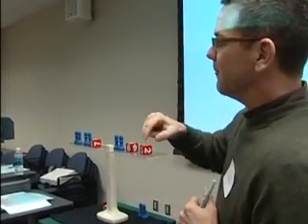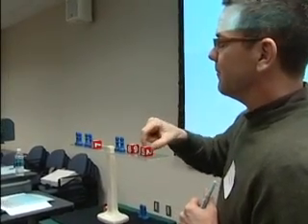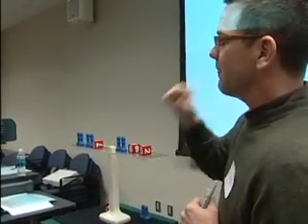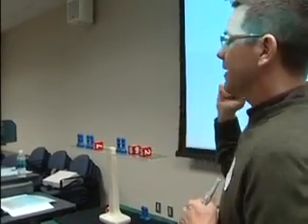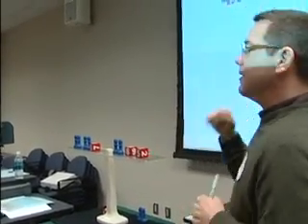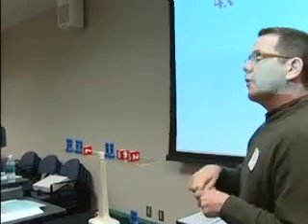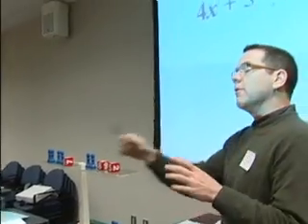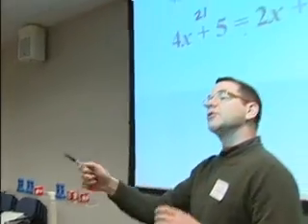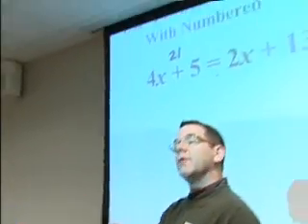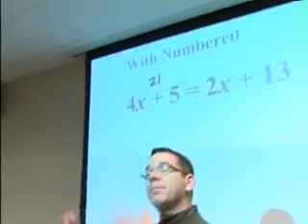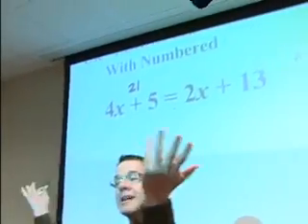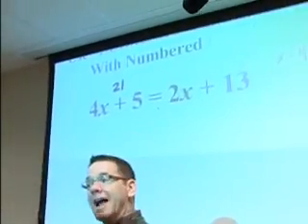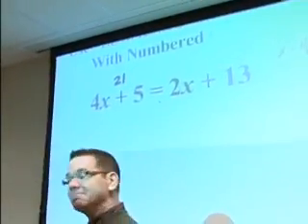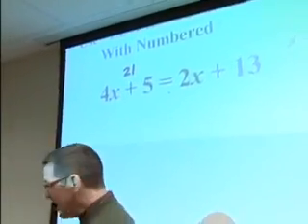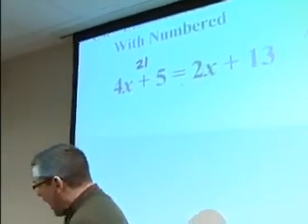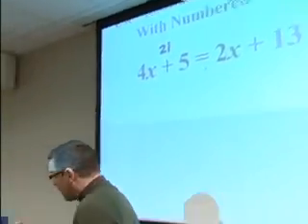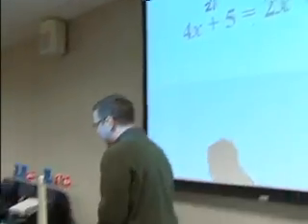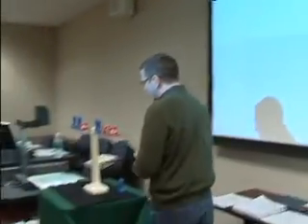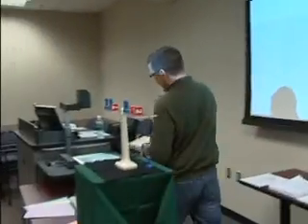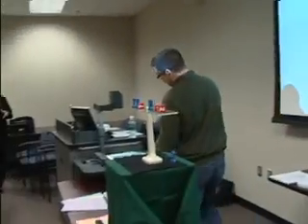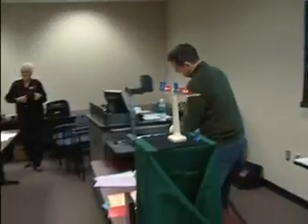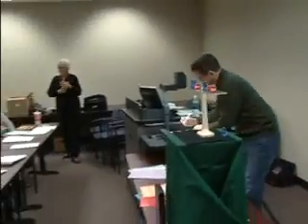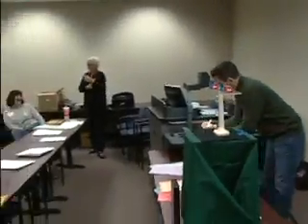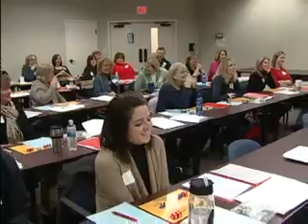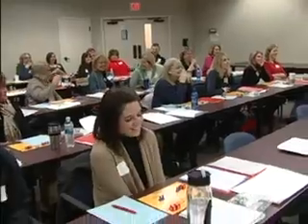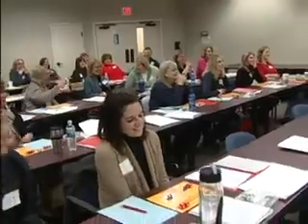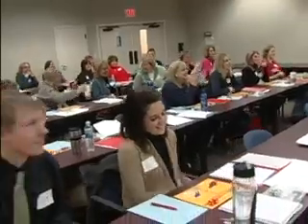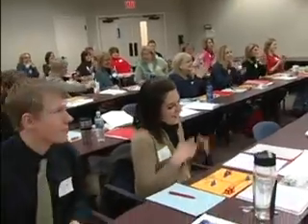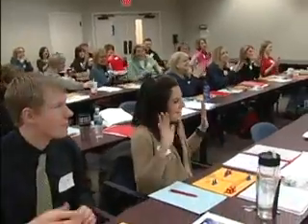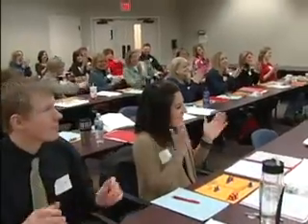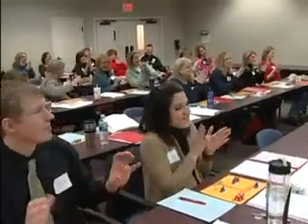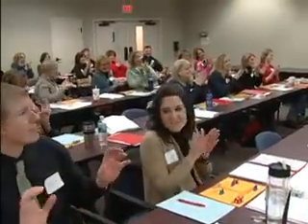Twenty-one. Twenty-one. Blackjack. Oh man. Yay. Give him a hand!